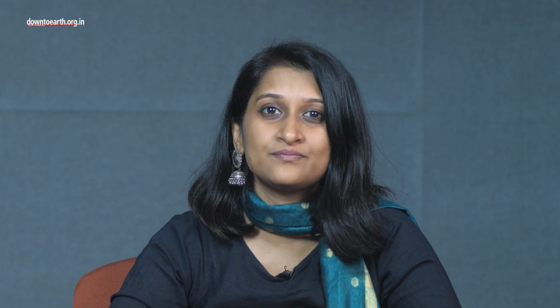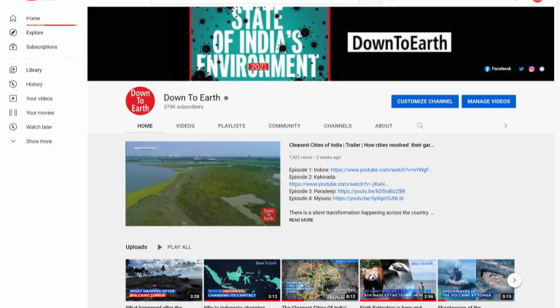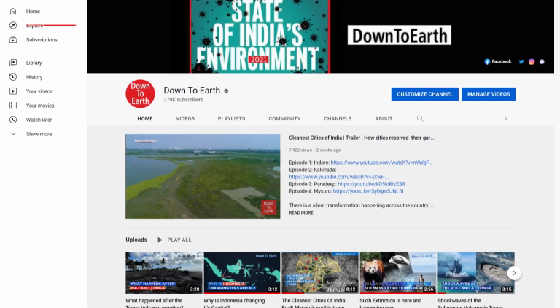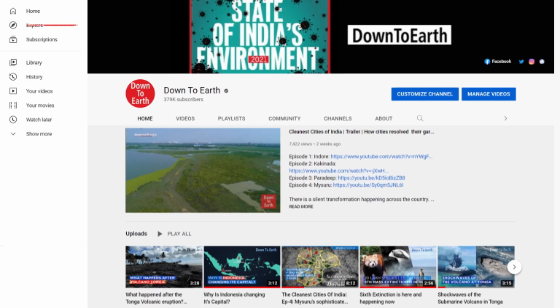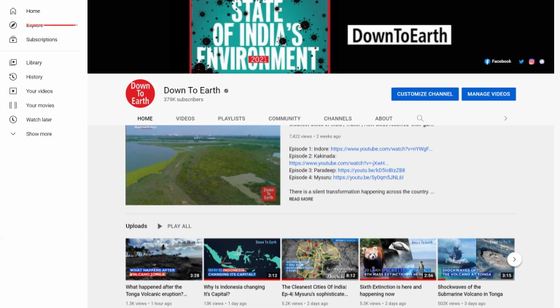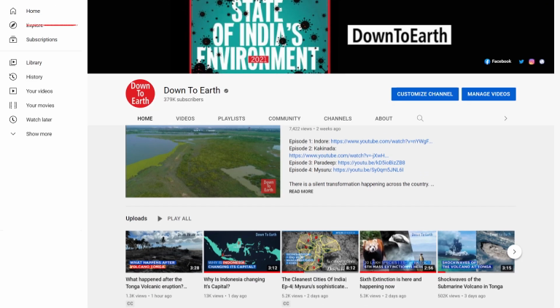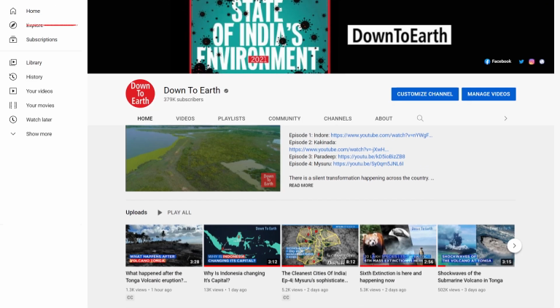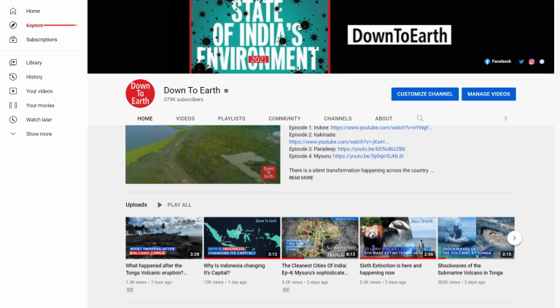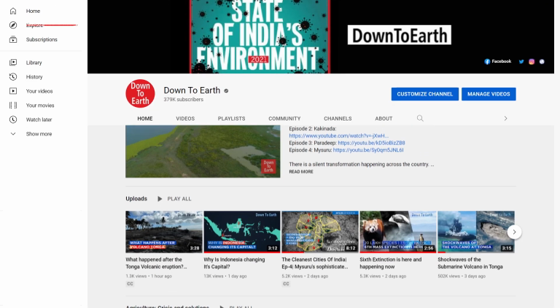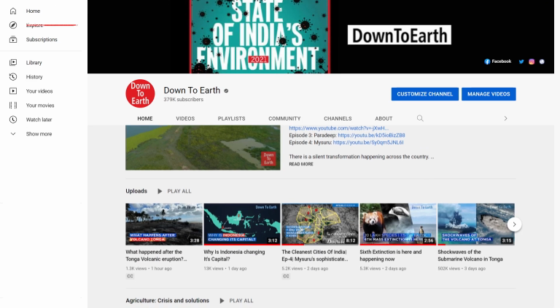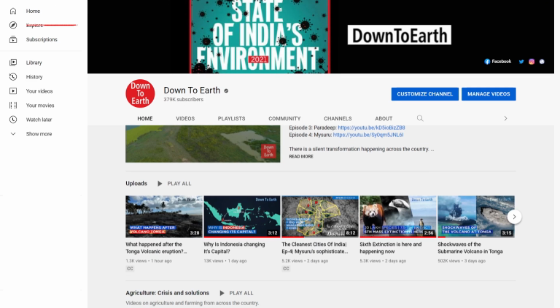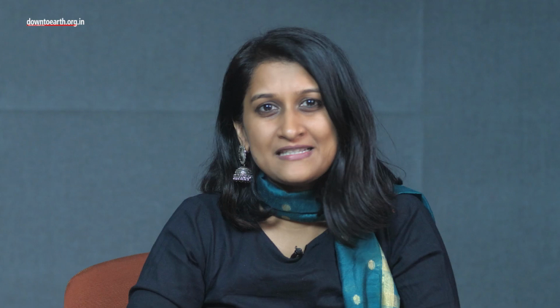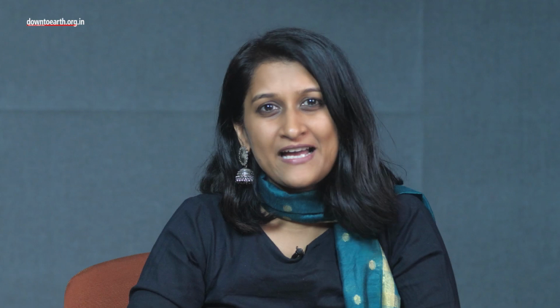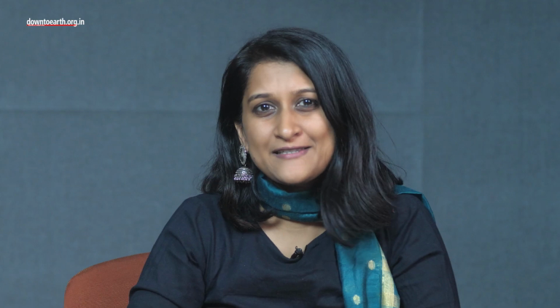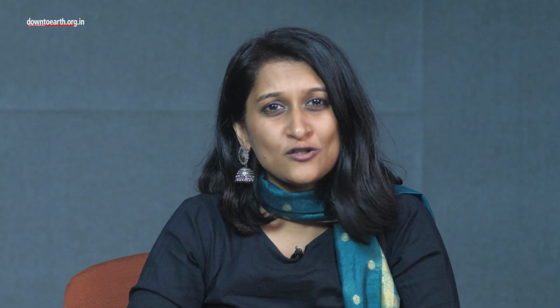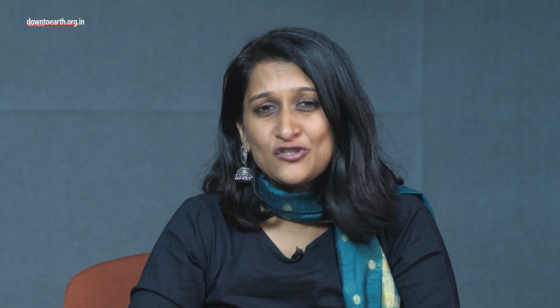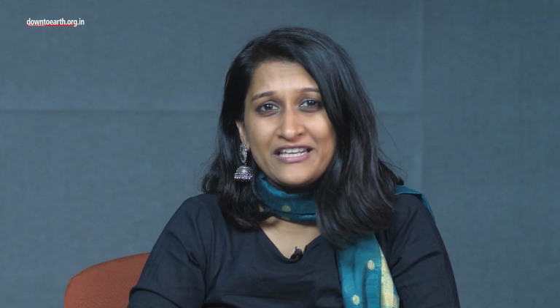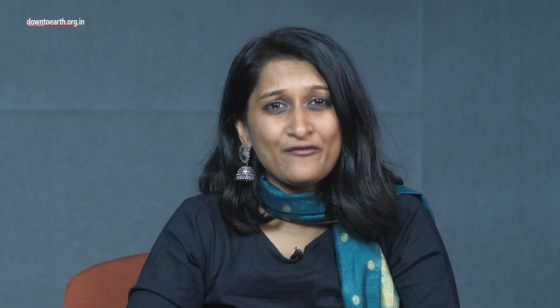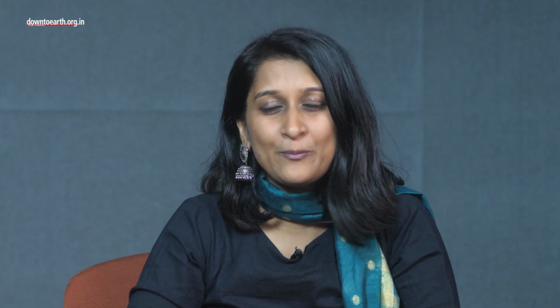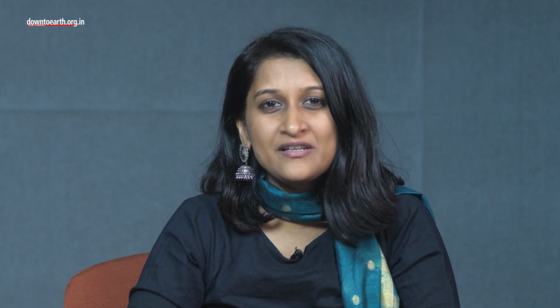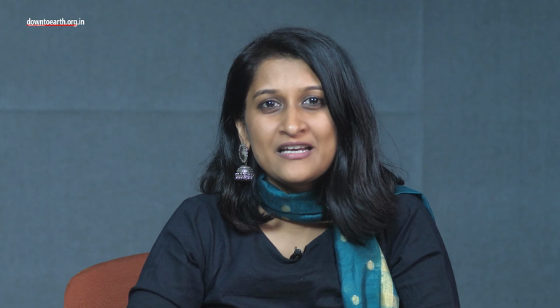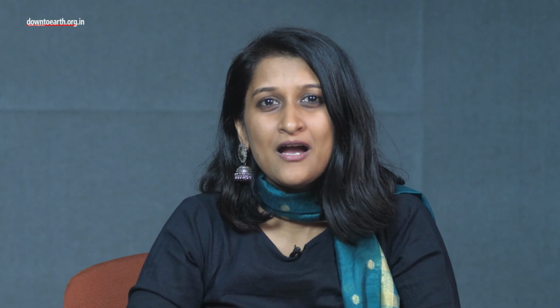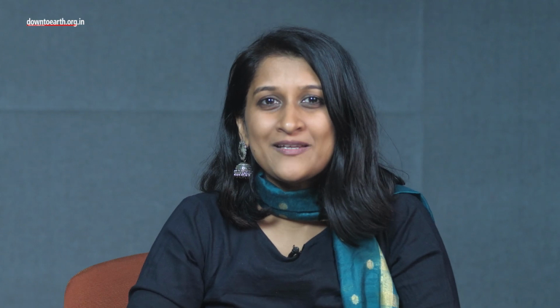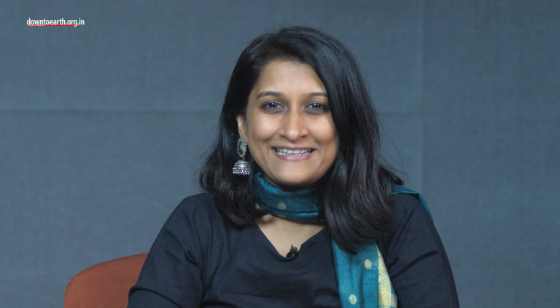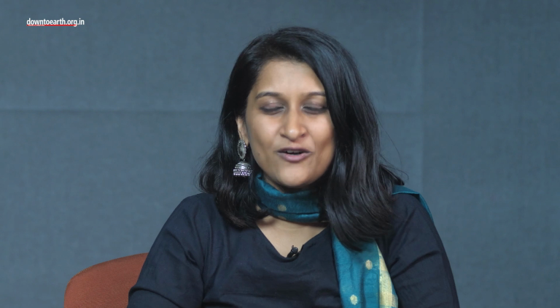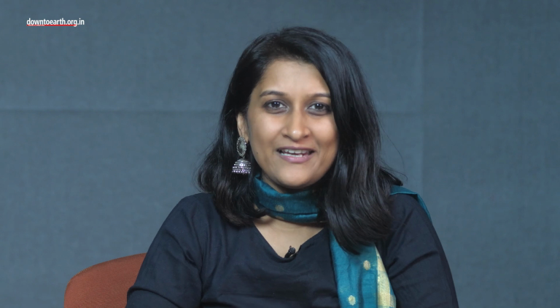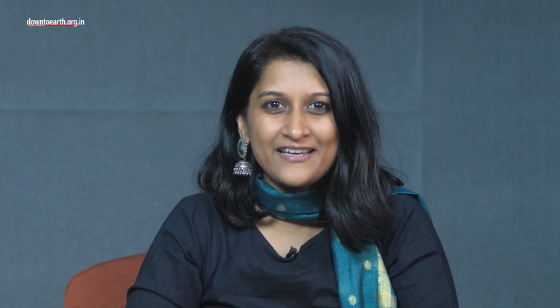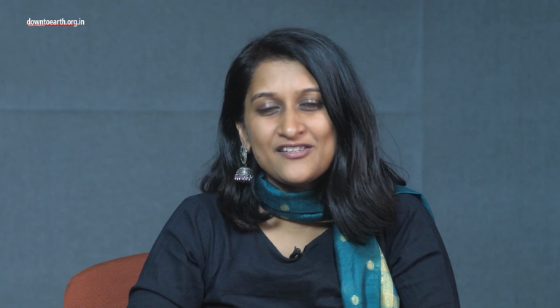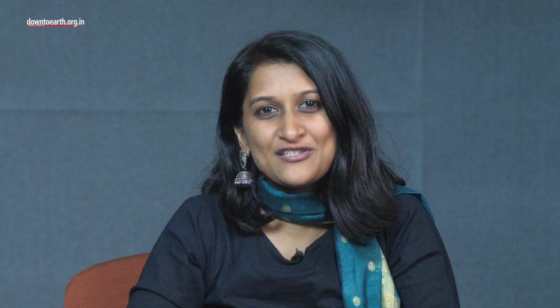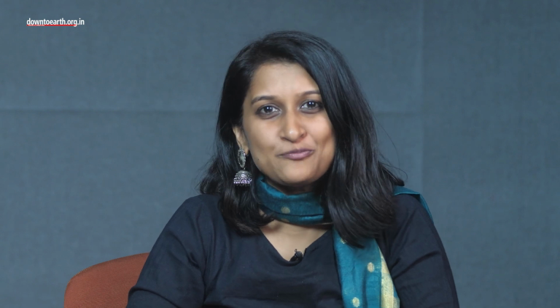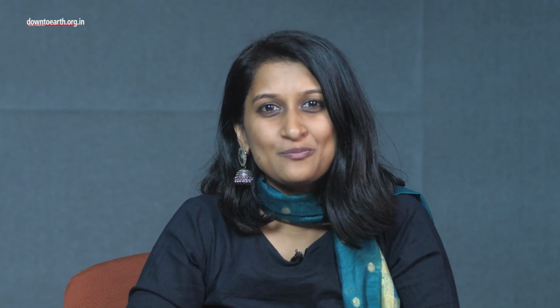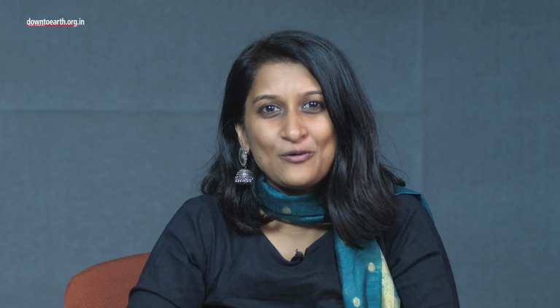To know more about the latest developments in science, technology, and environment, please click on the link in the description below.